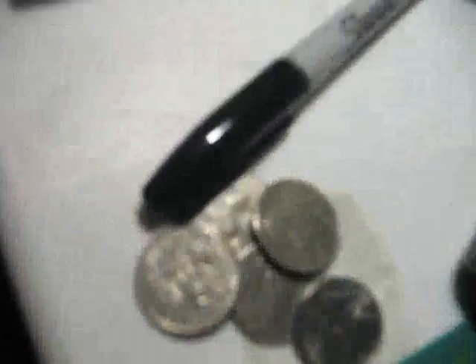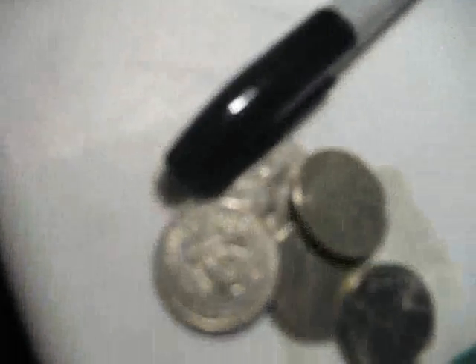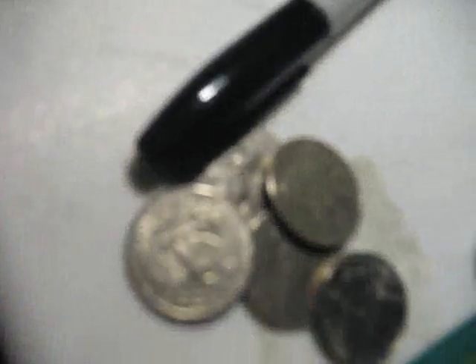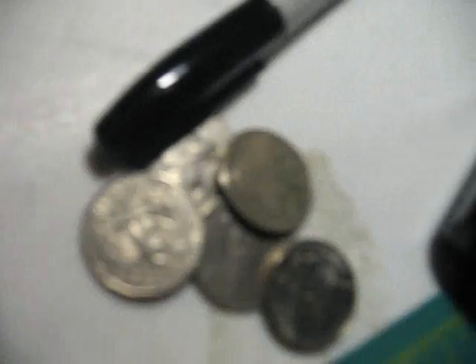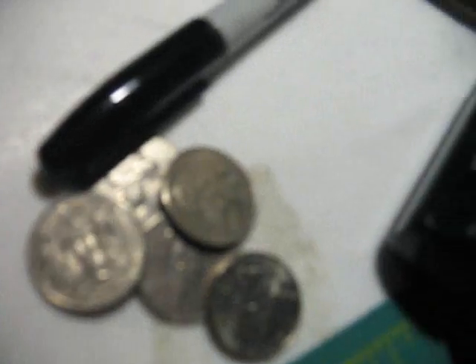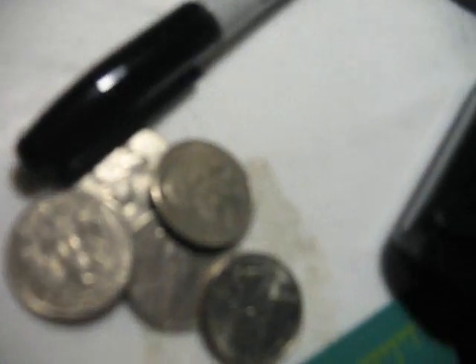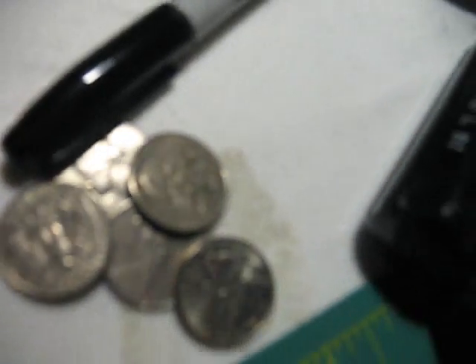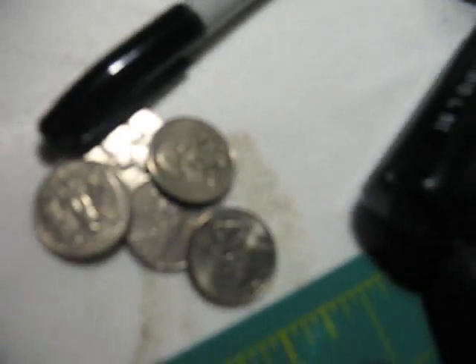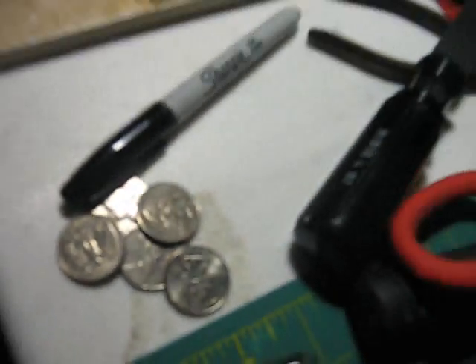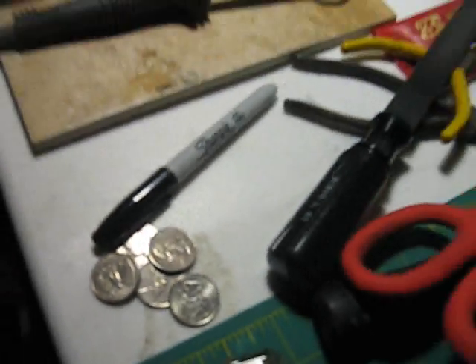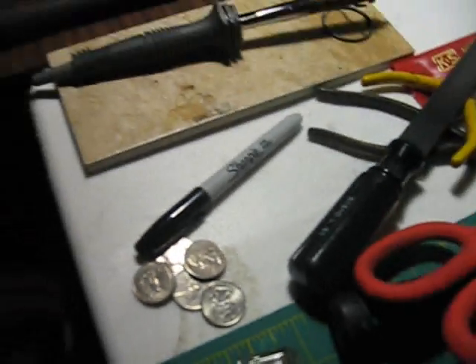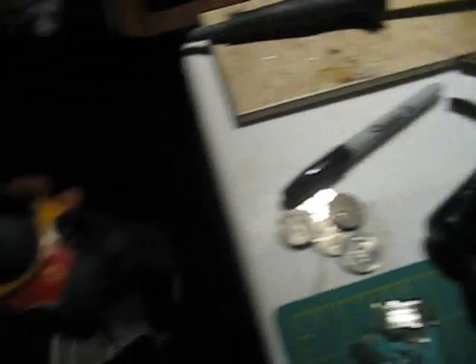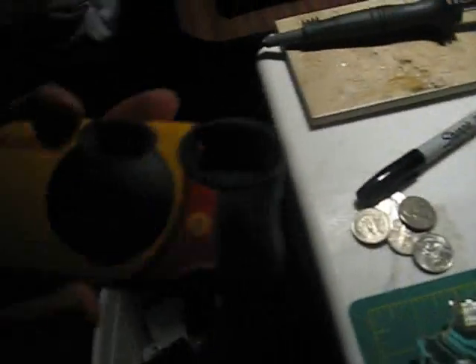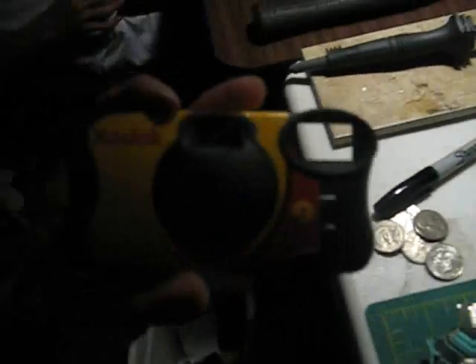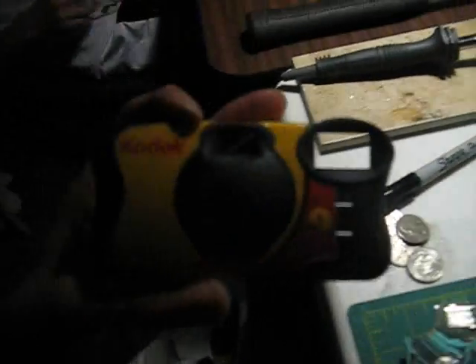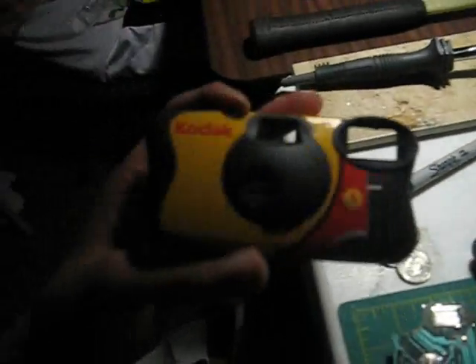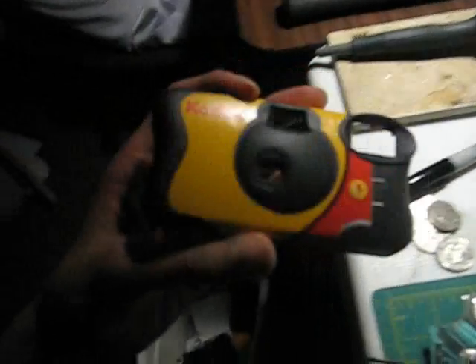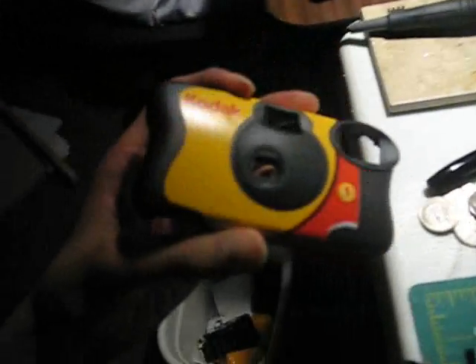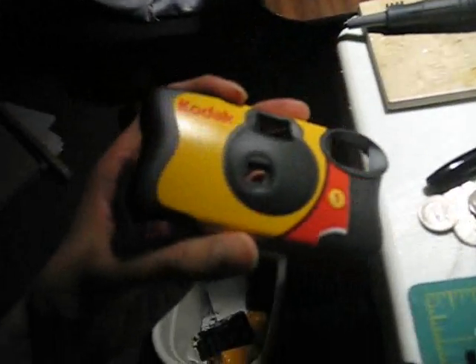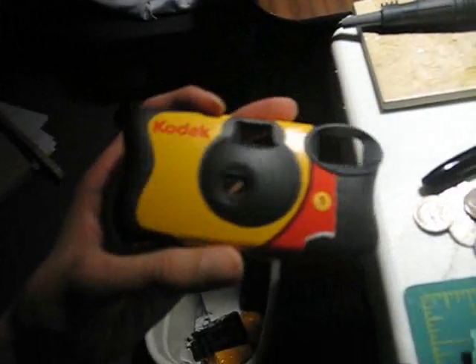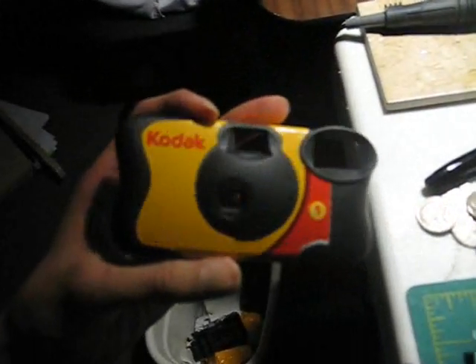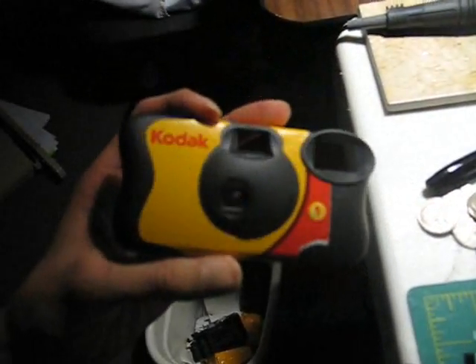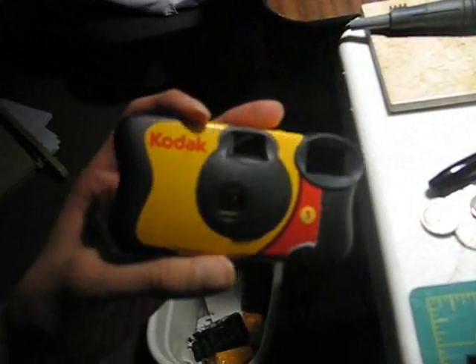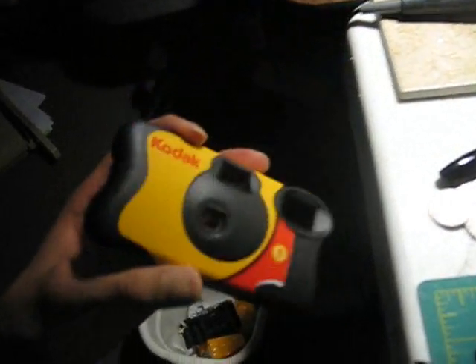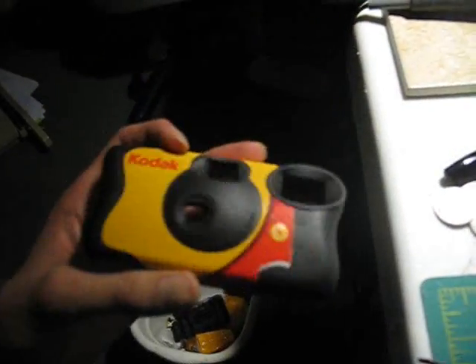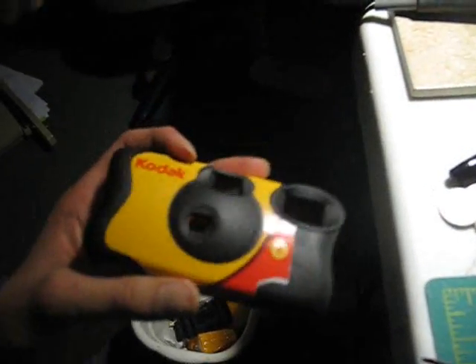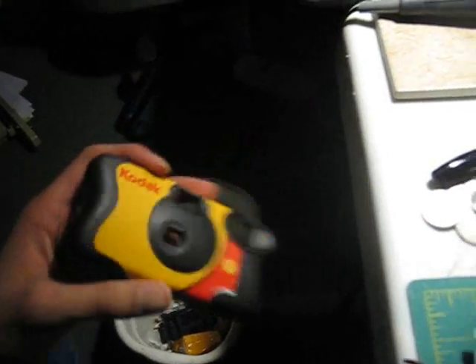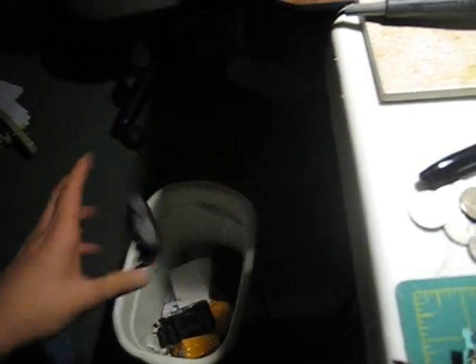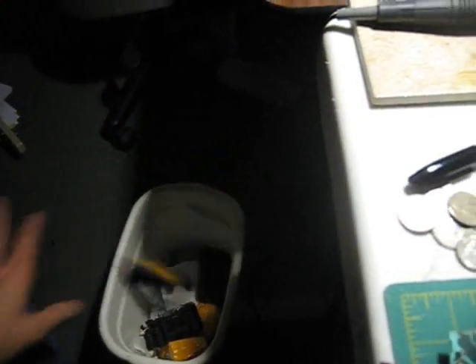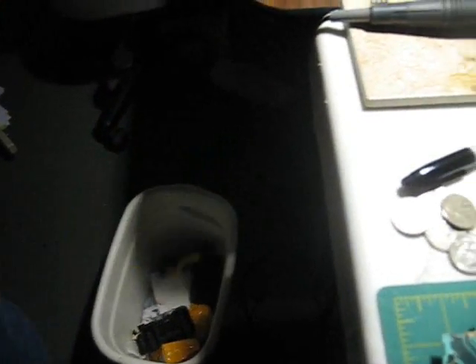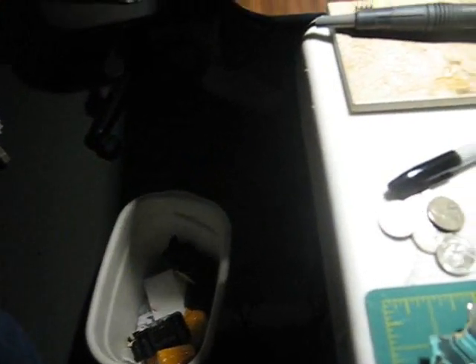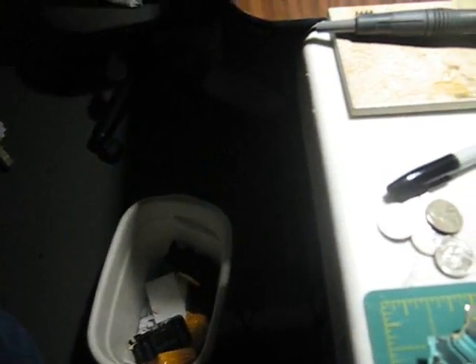First off, to make sure this works, you're going to need a Kodak camera. We bought ours at the local pharmacy.